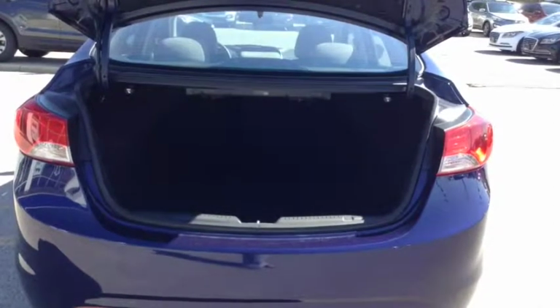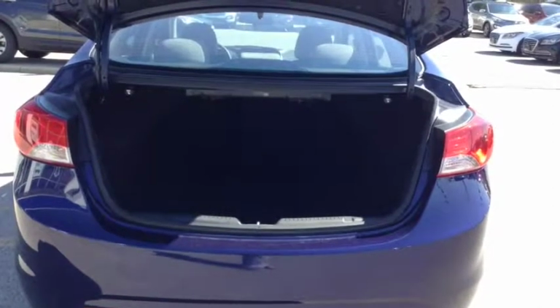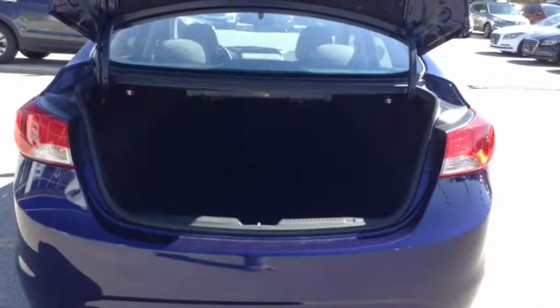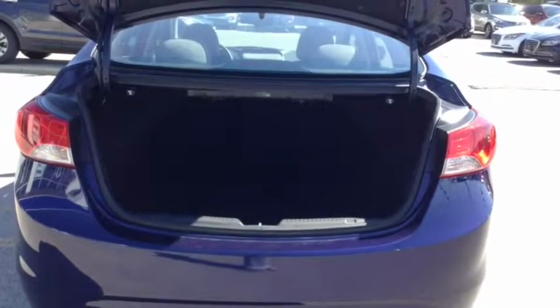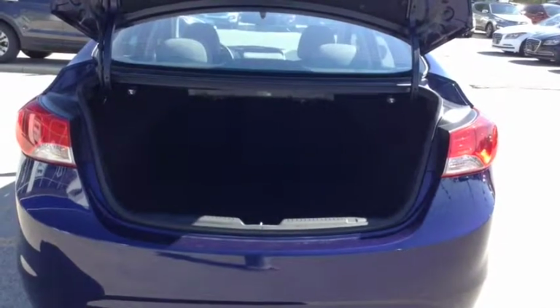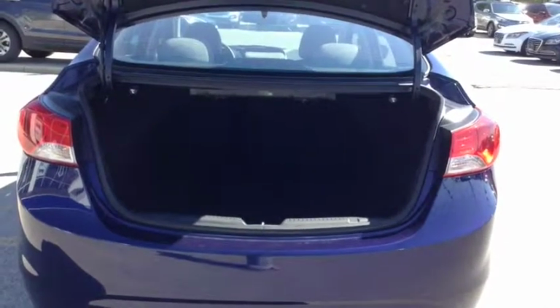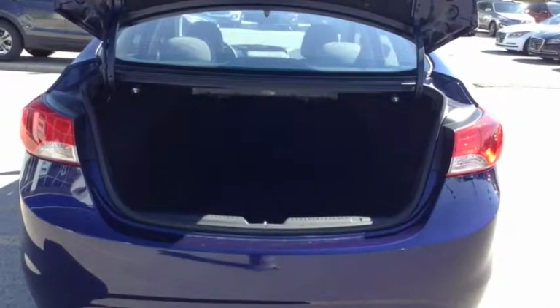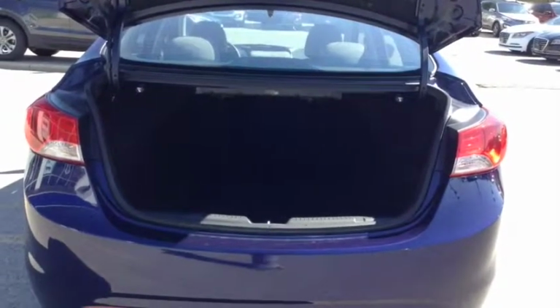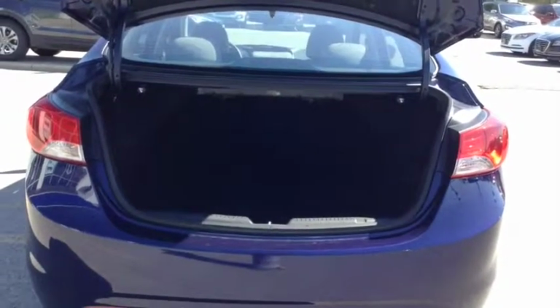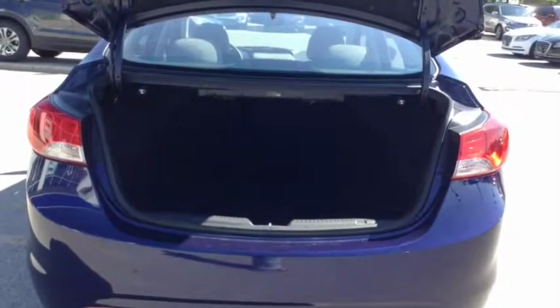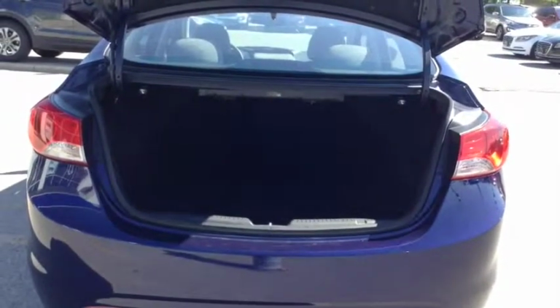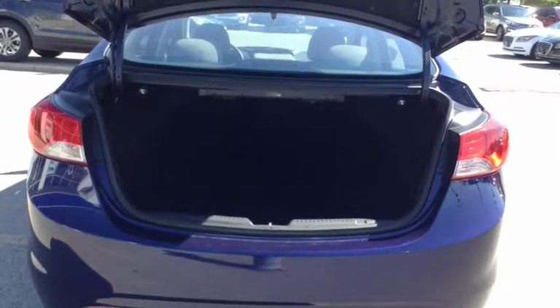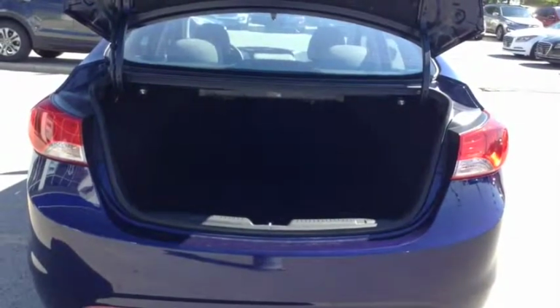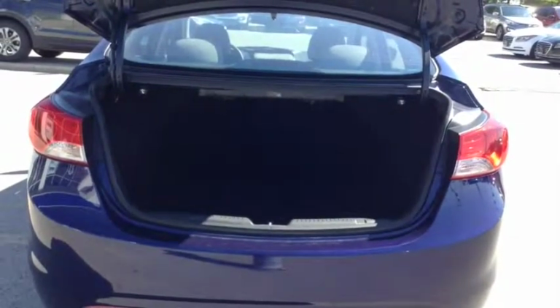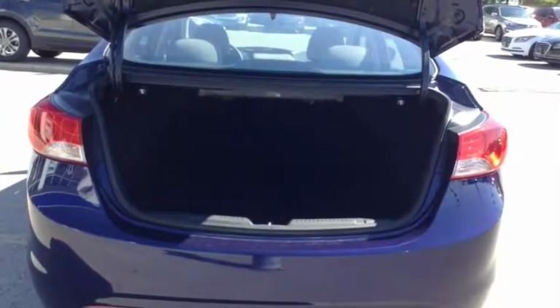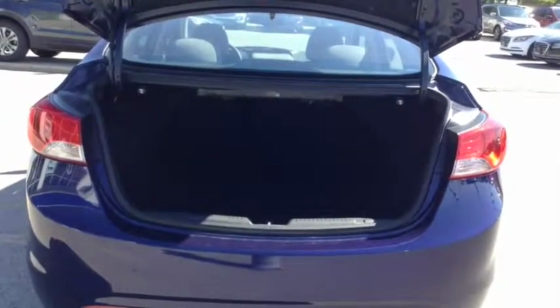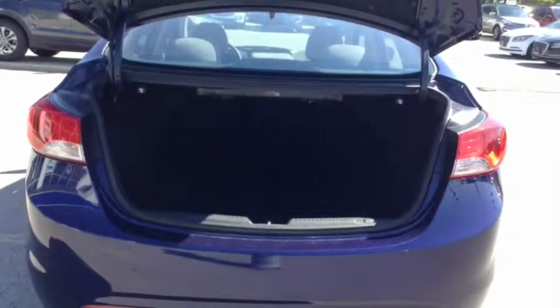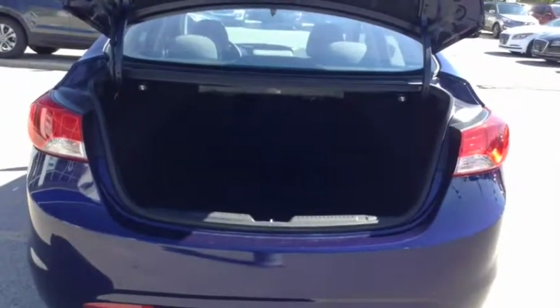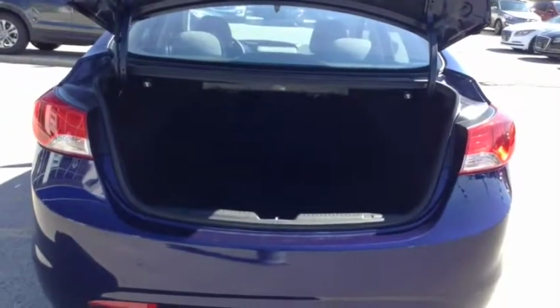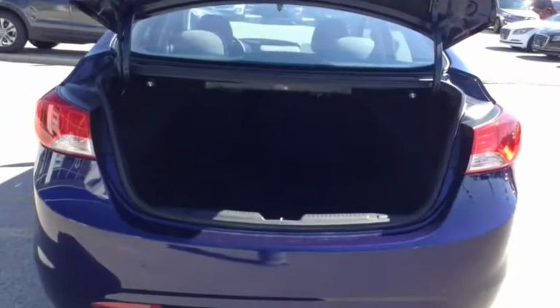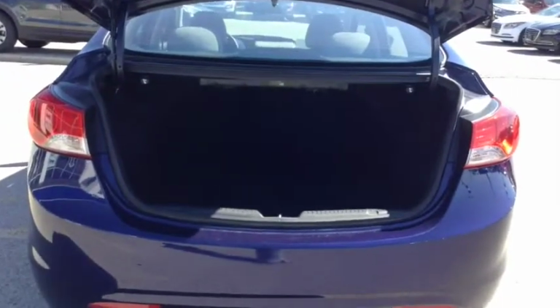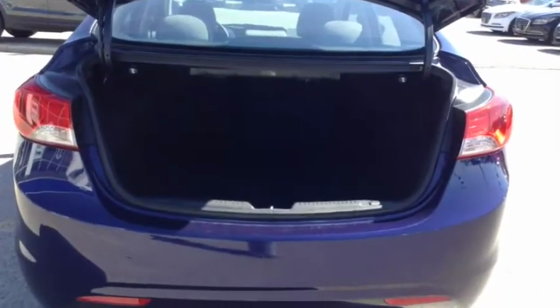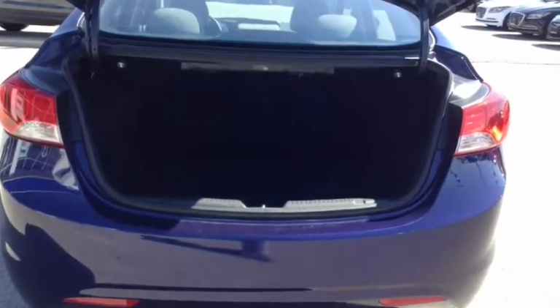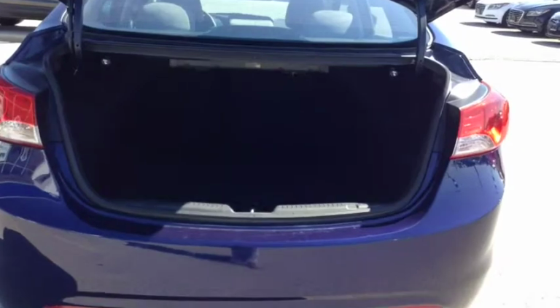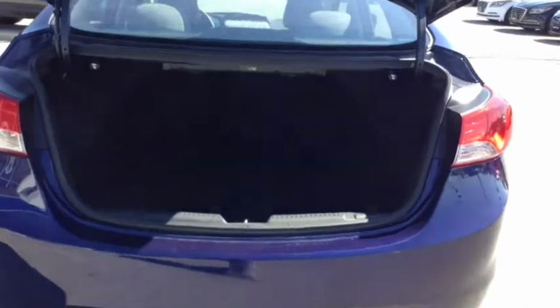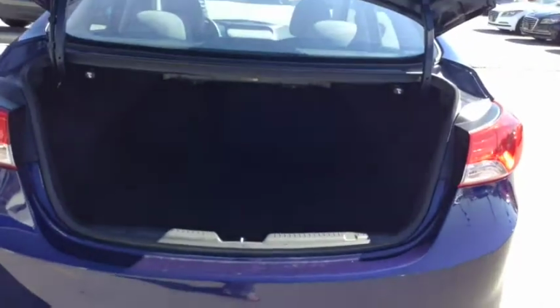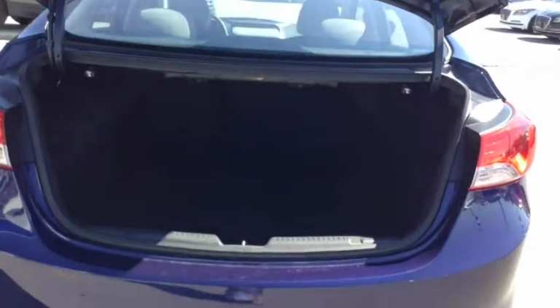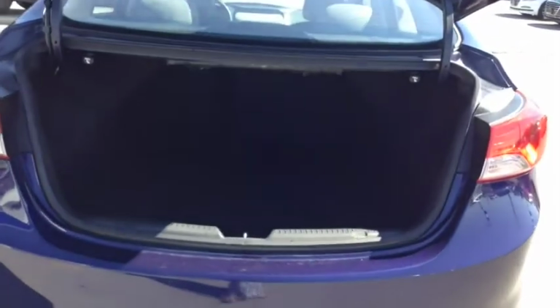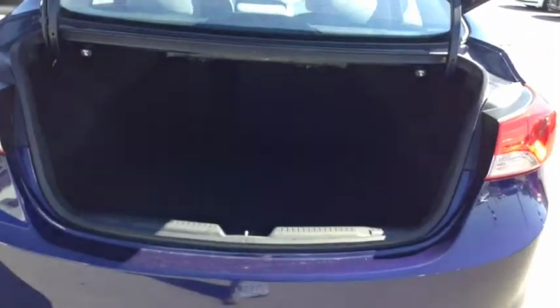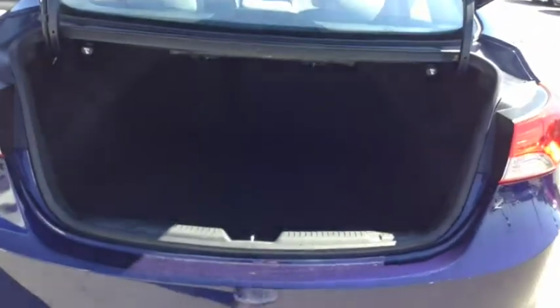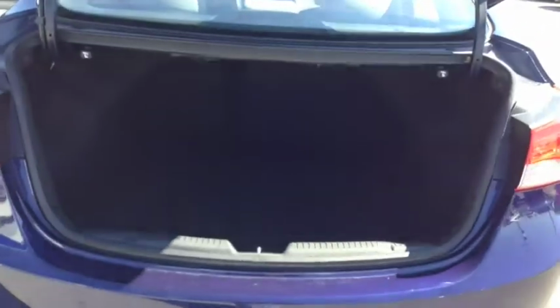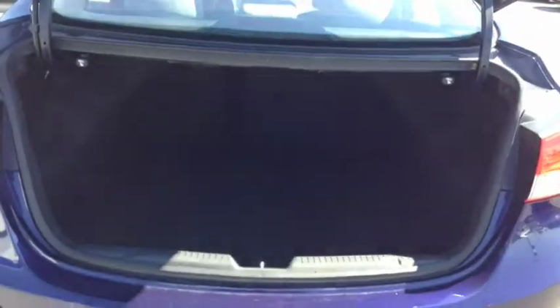Here you have your large trunk space and the back seats do fold down for extra storage when needed as well.